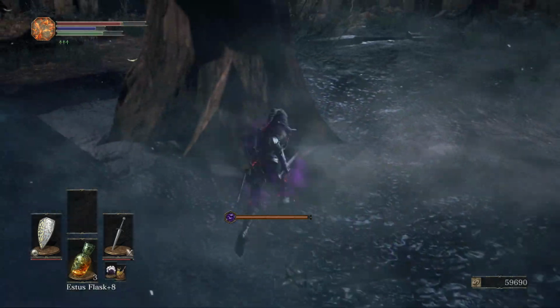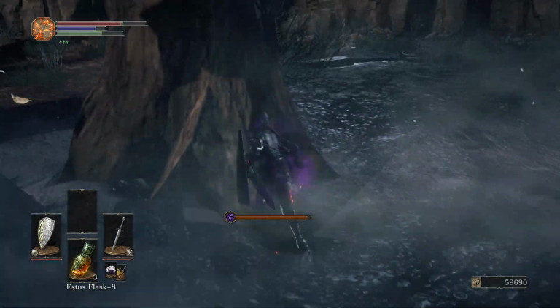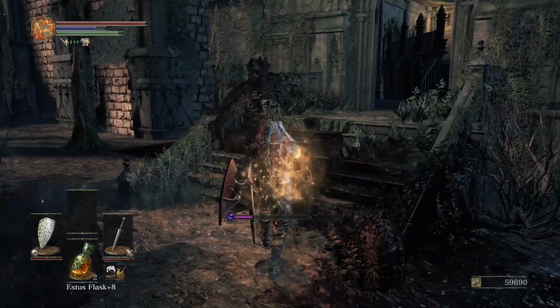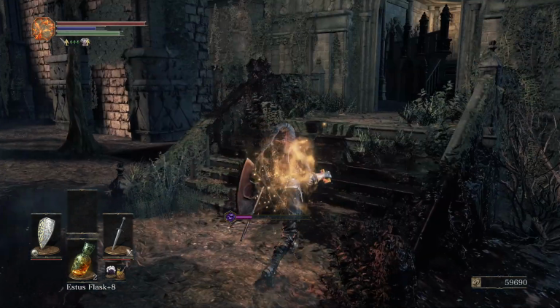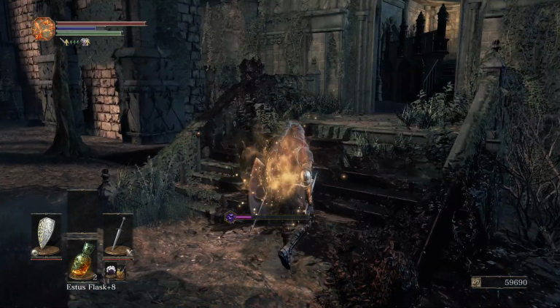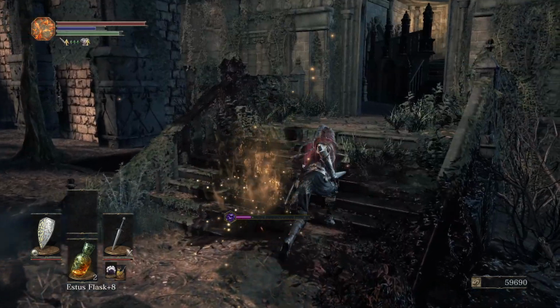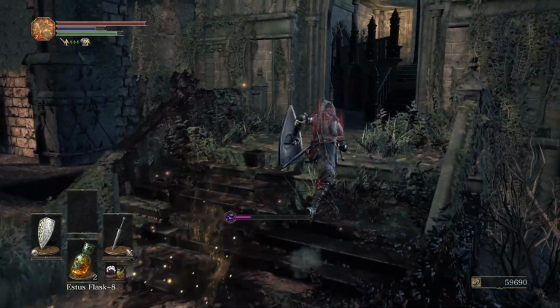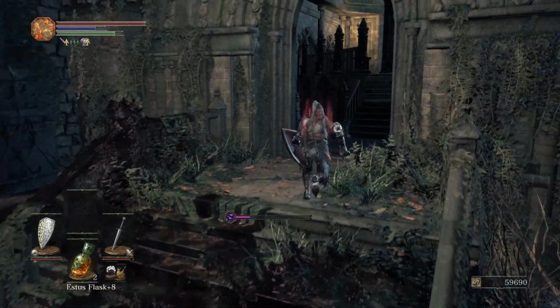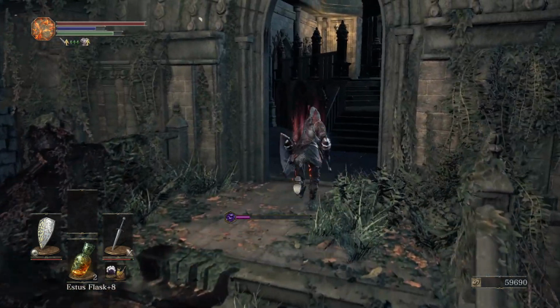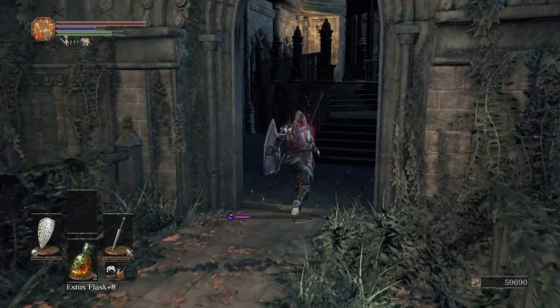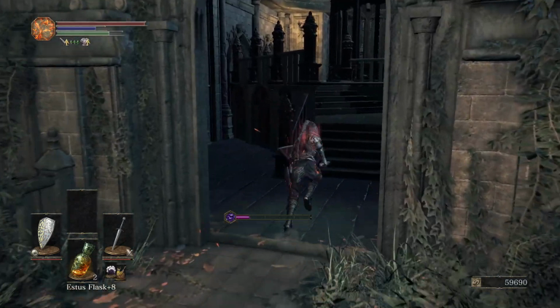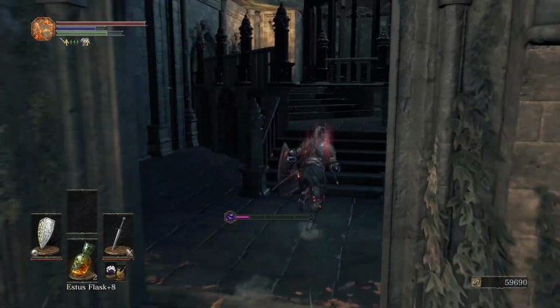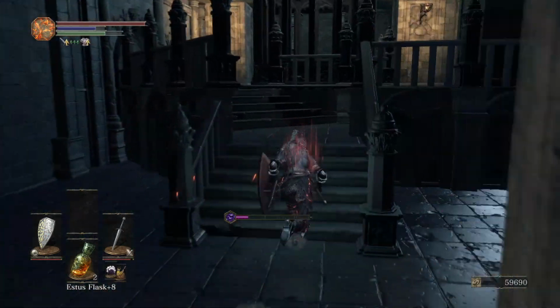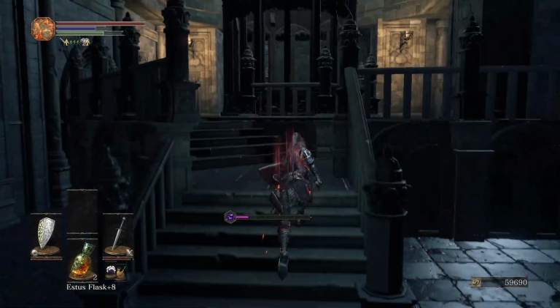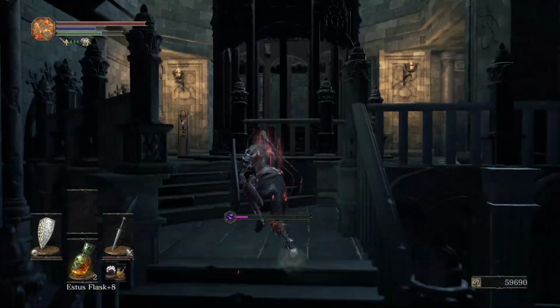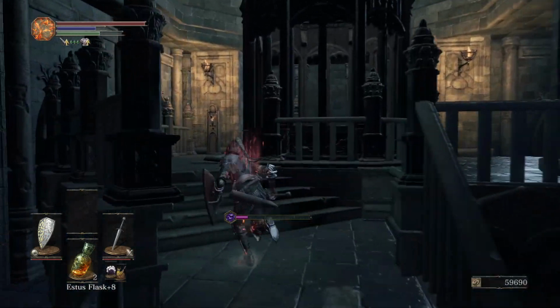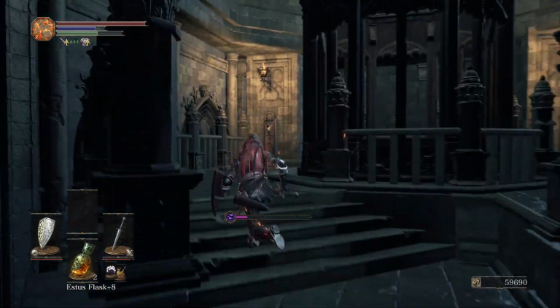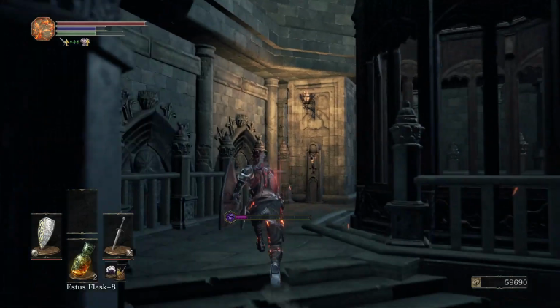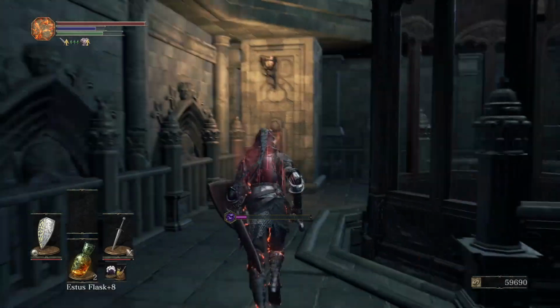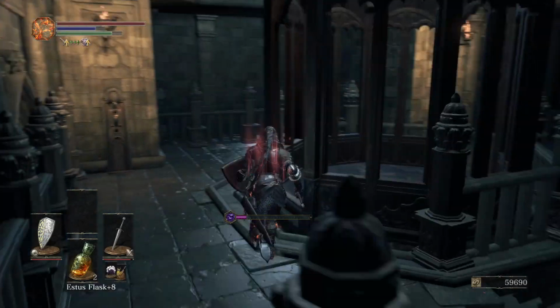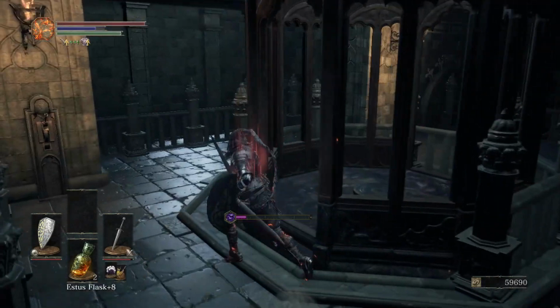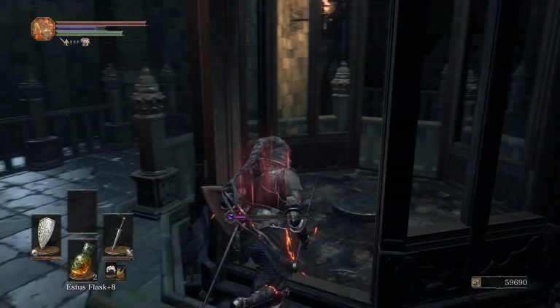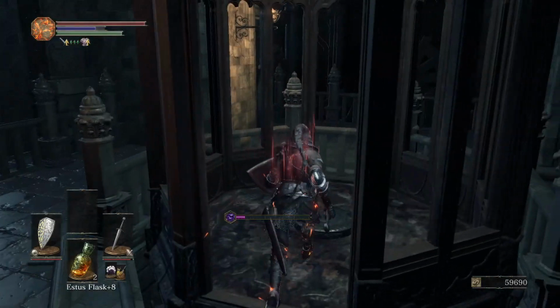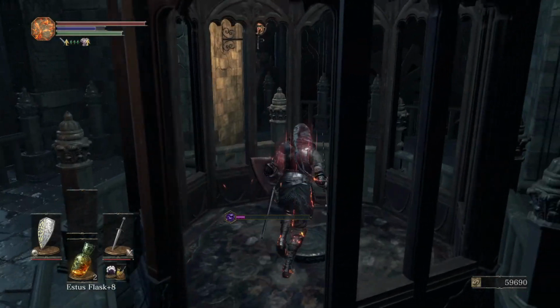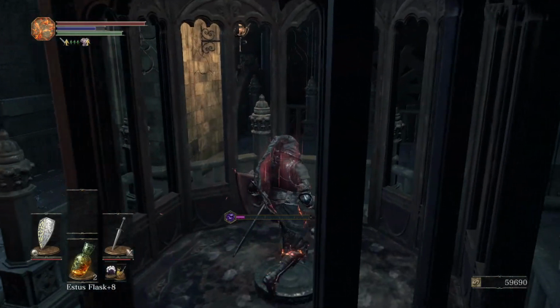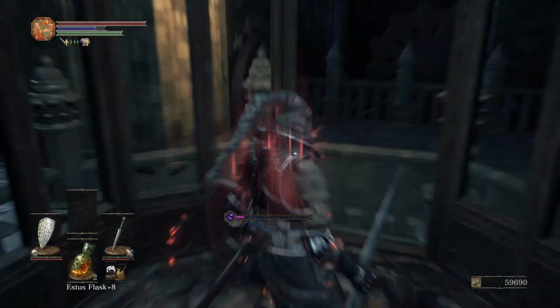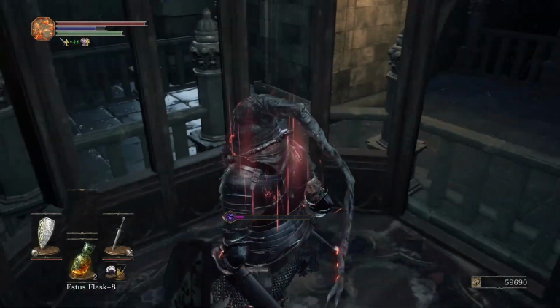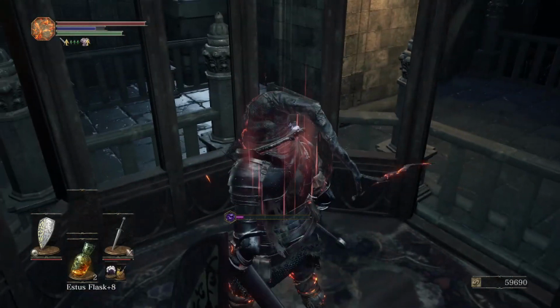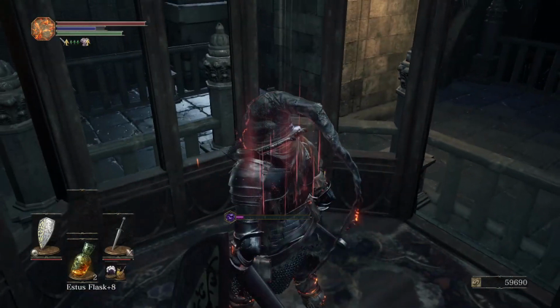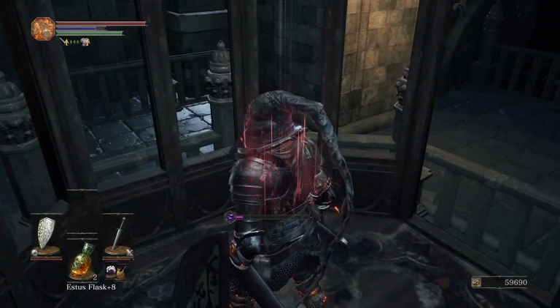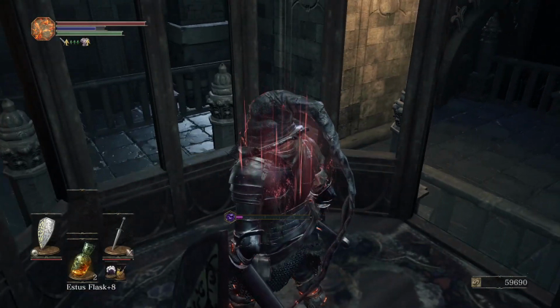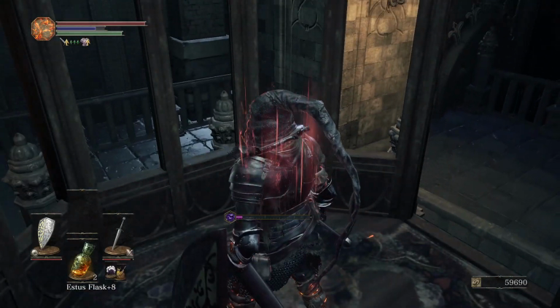Moving out of there, I use some blooming purple moss clumps to get rid of the Toxic and heal myself so I don't die. Now I take this elevator which will eventually lead to the shortcut.